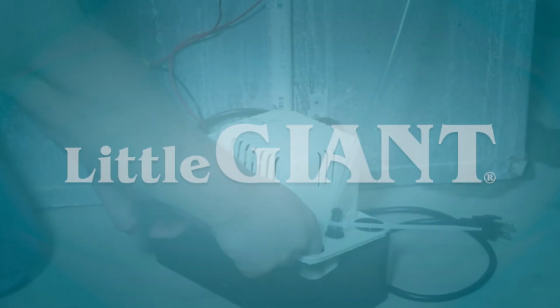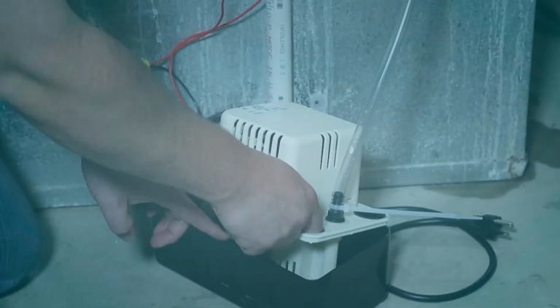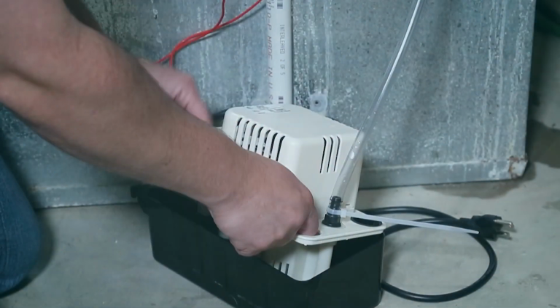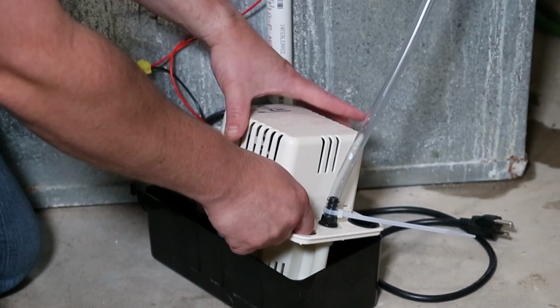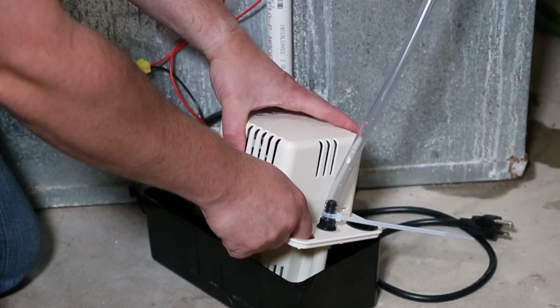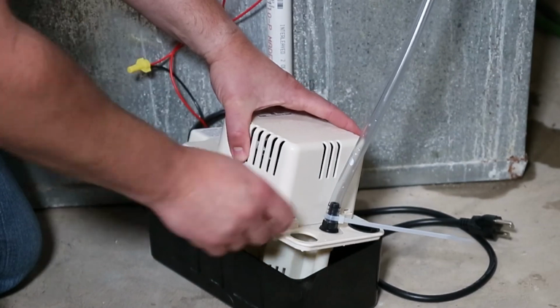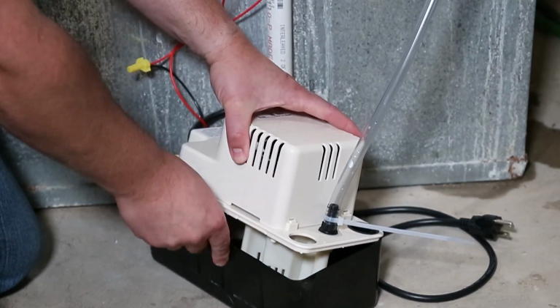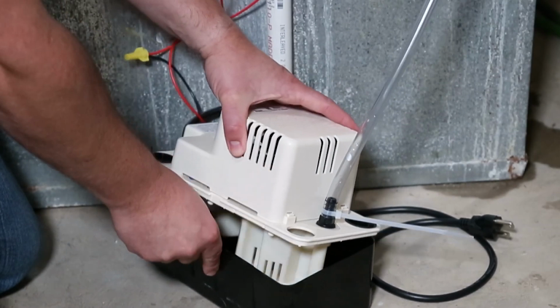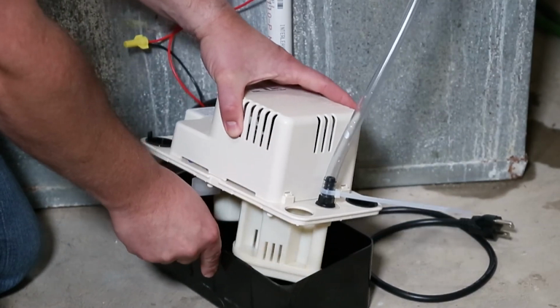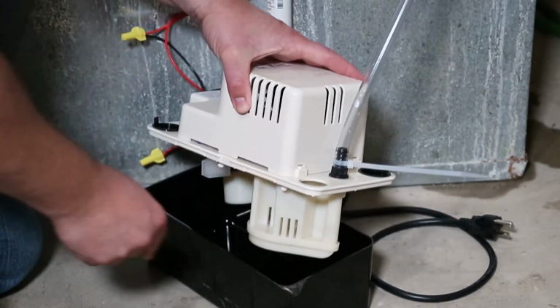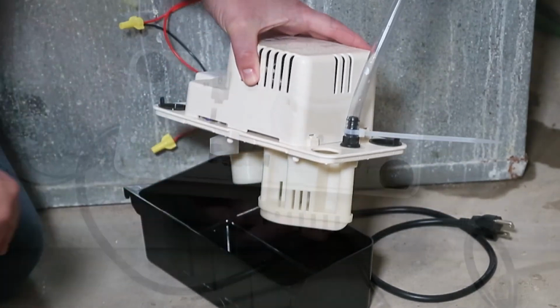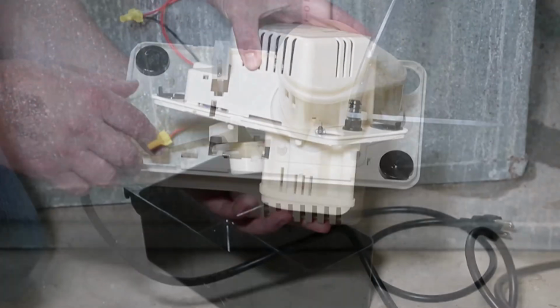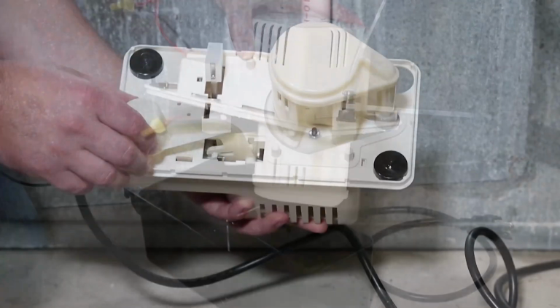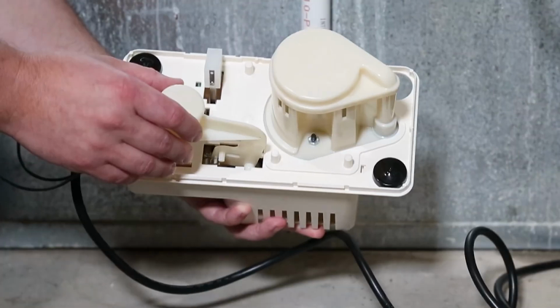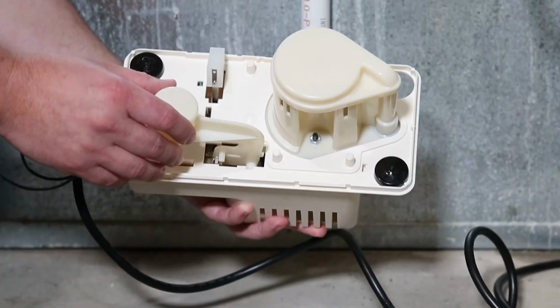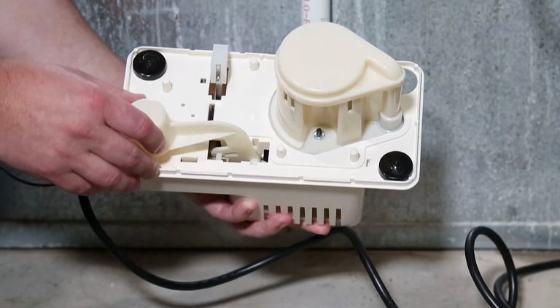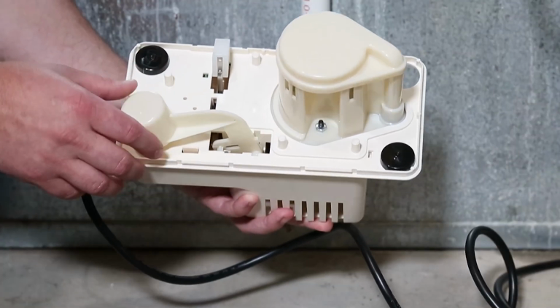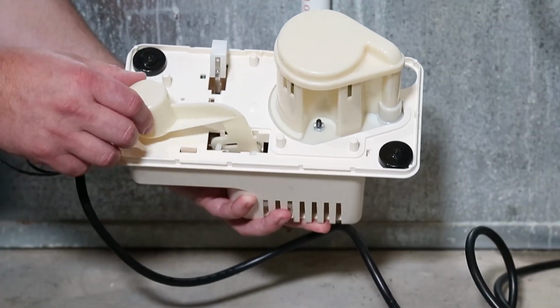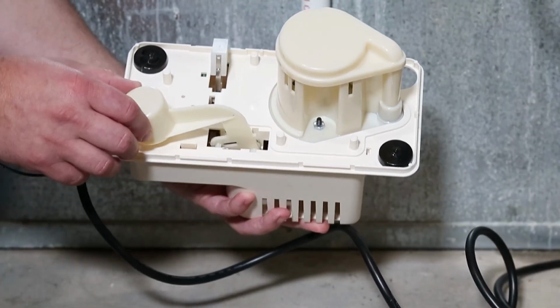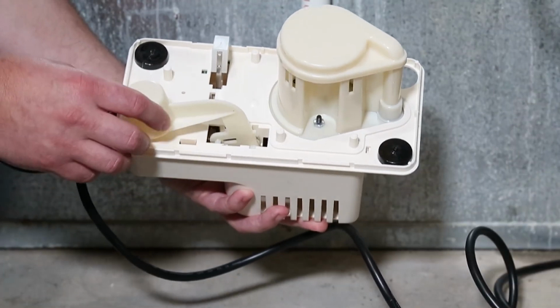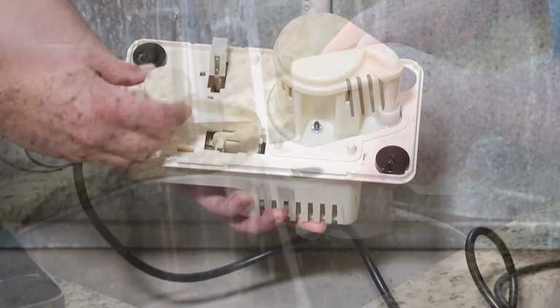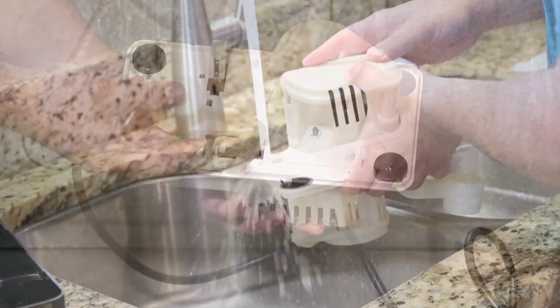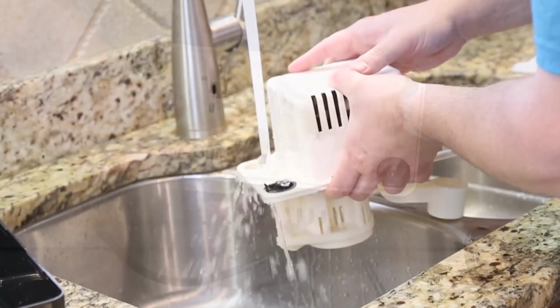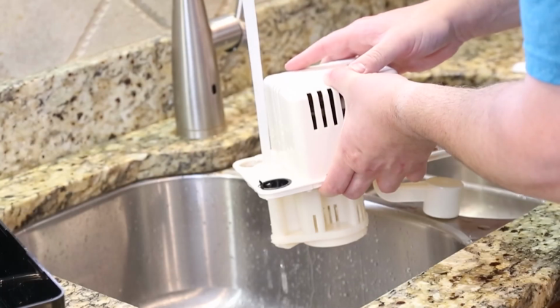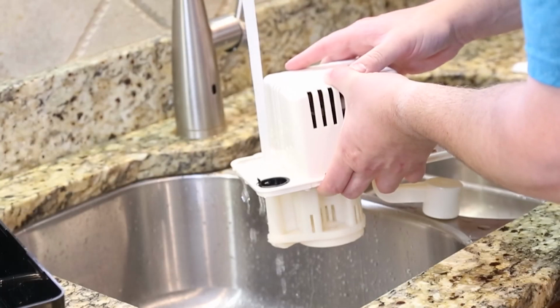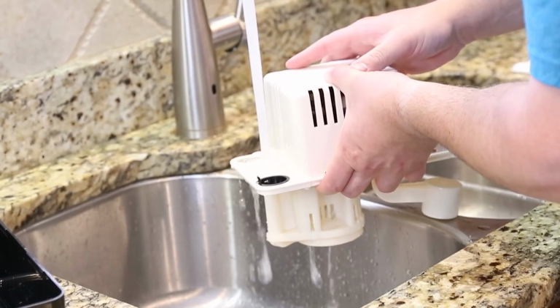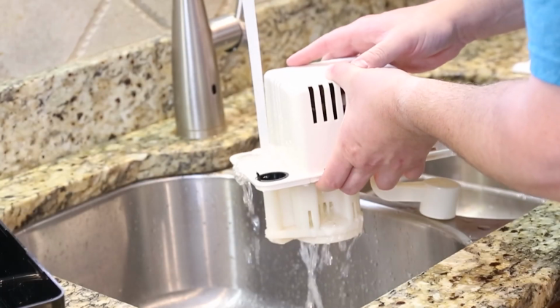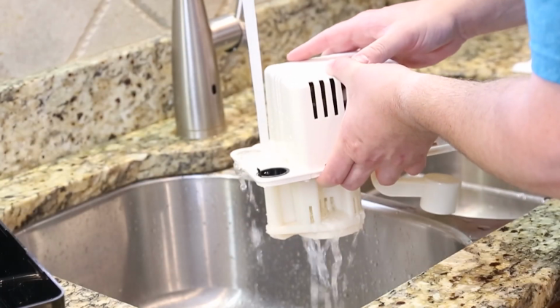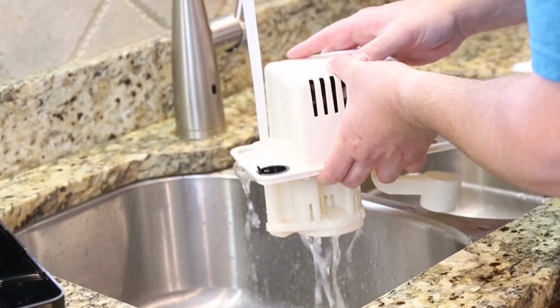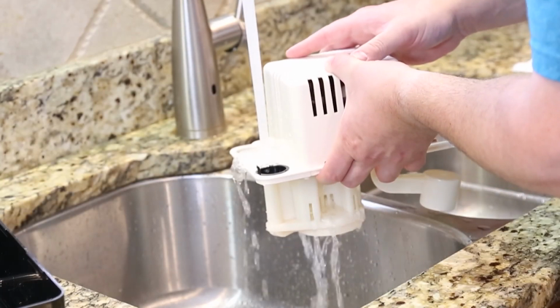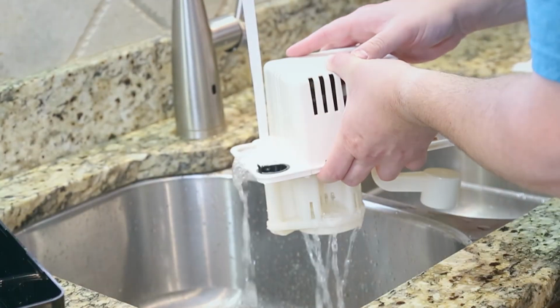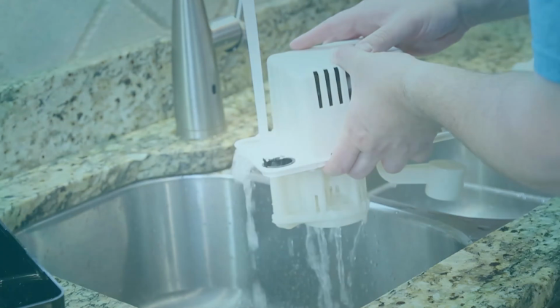Here's how to perform routine maintenance on your Little Giant VCMA condensate pump. Let's get started.